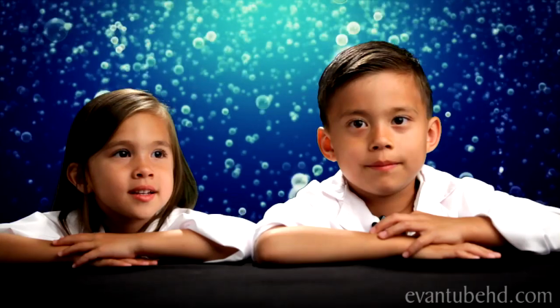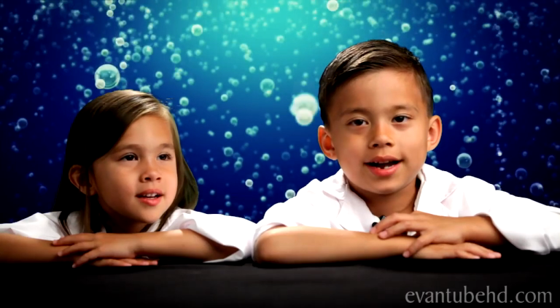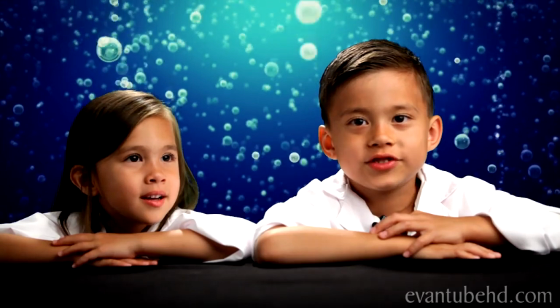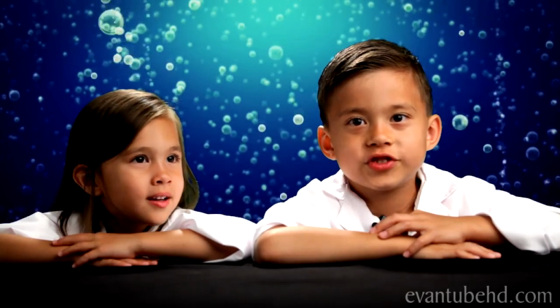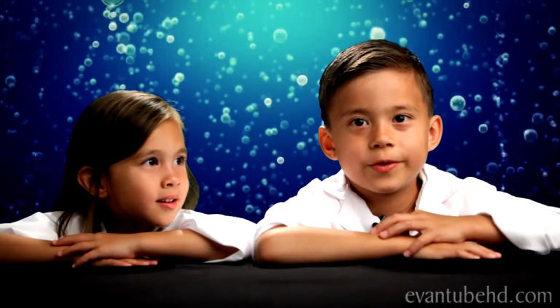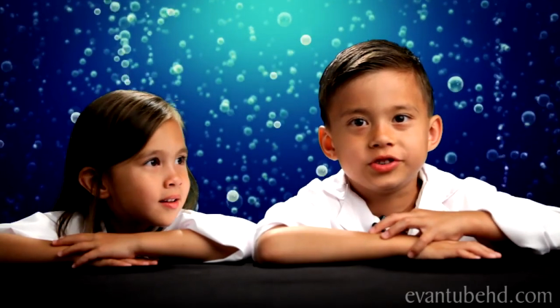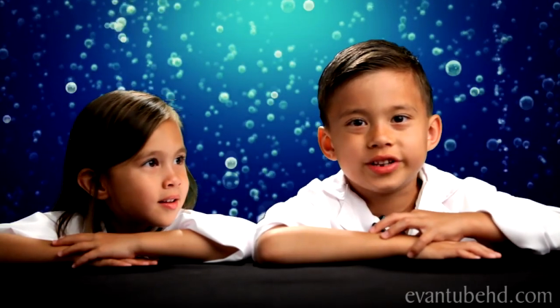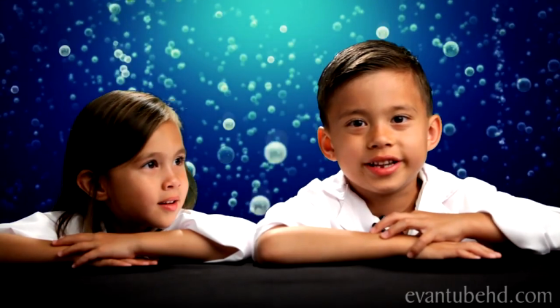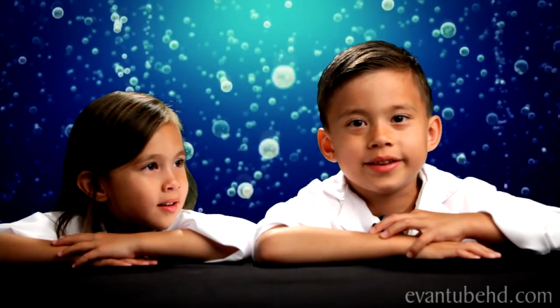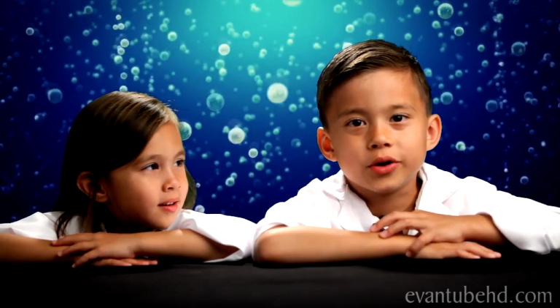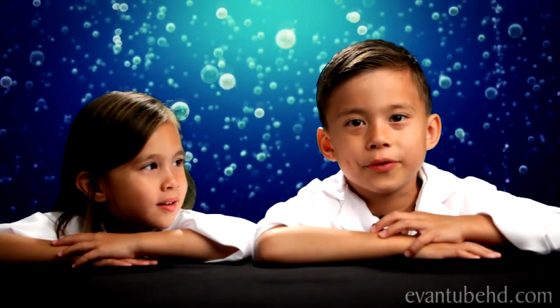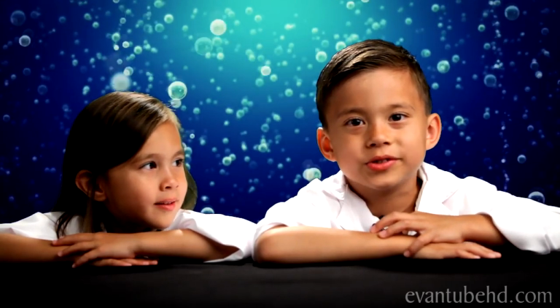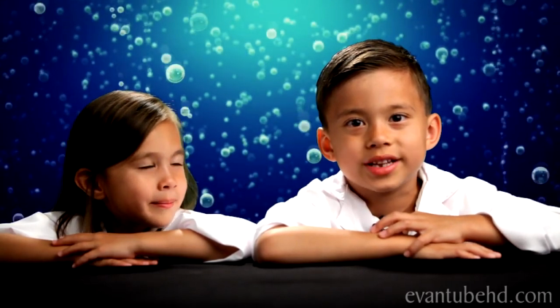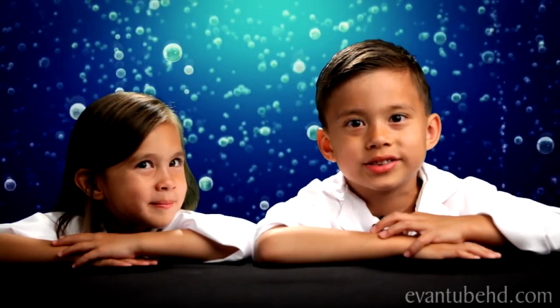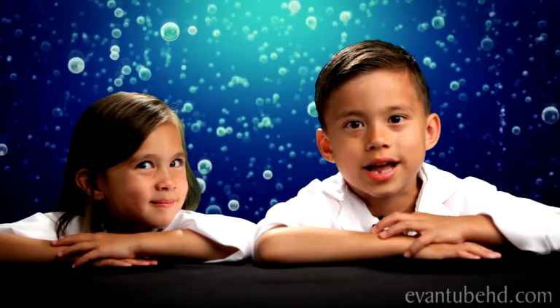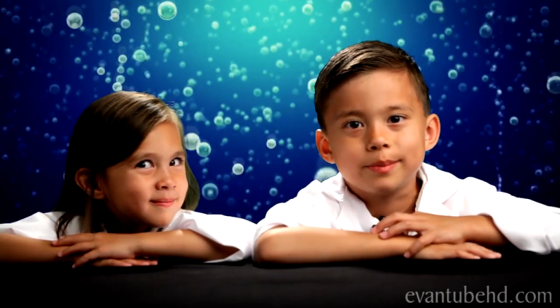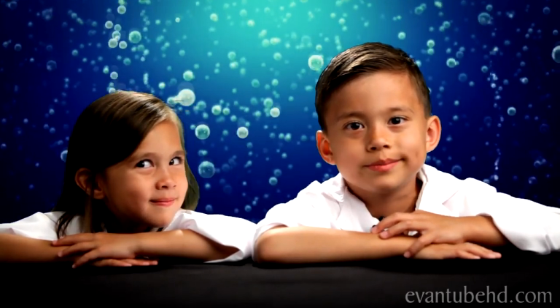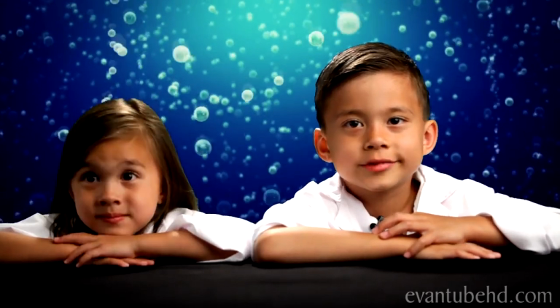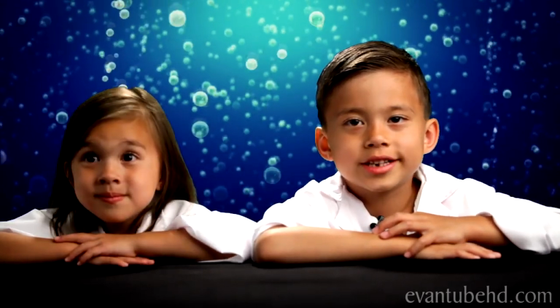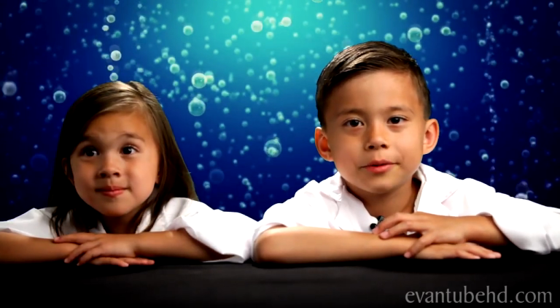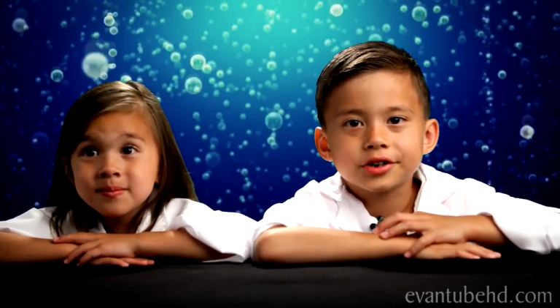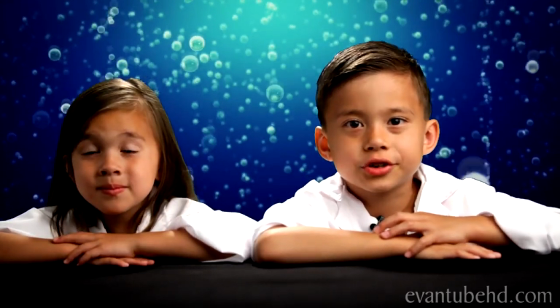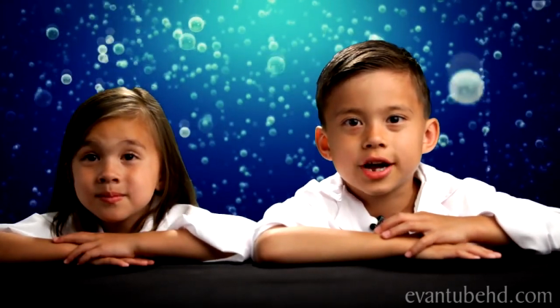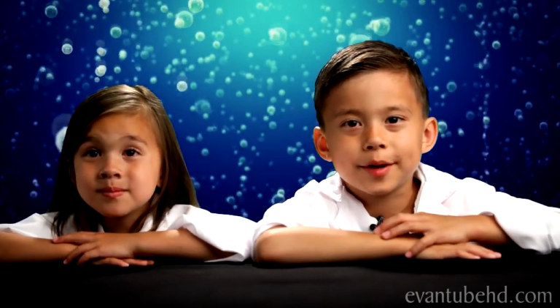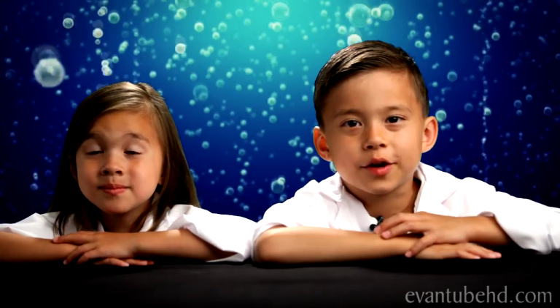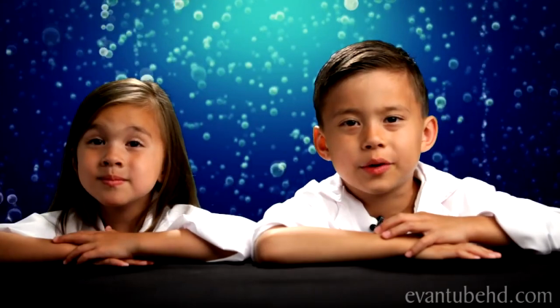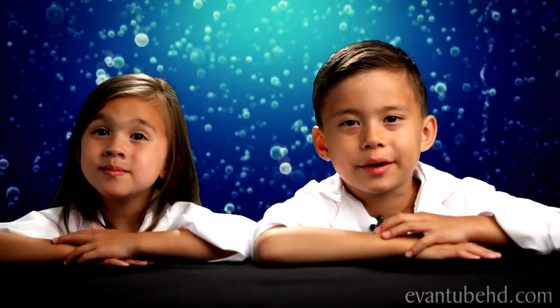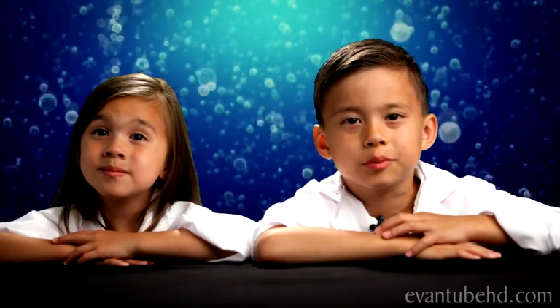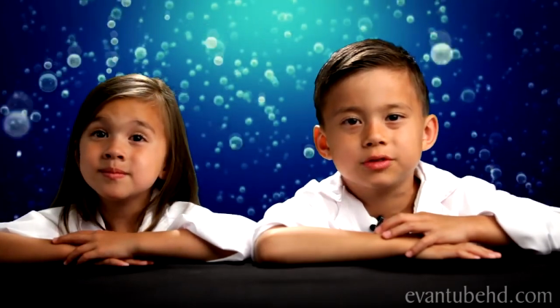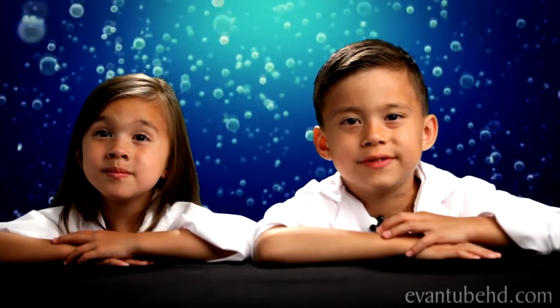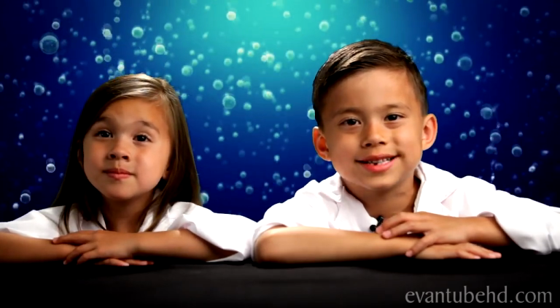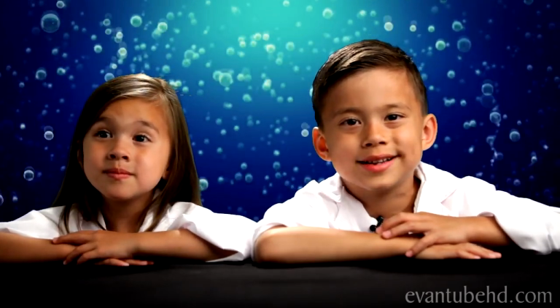Hi, this is Evan and Jillian. Welcome to our science lab. Today we're going to show you how to make your own fizz egg.